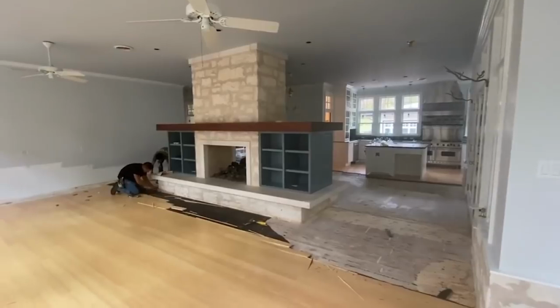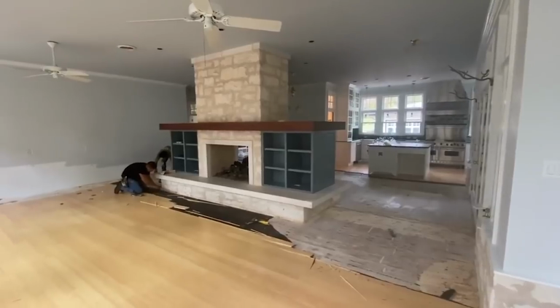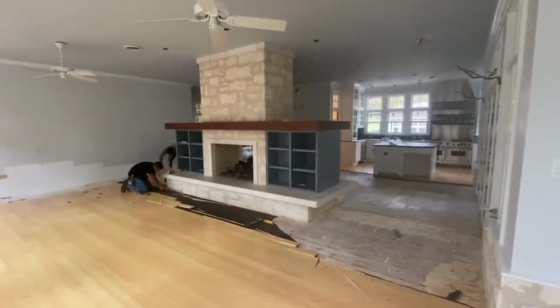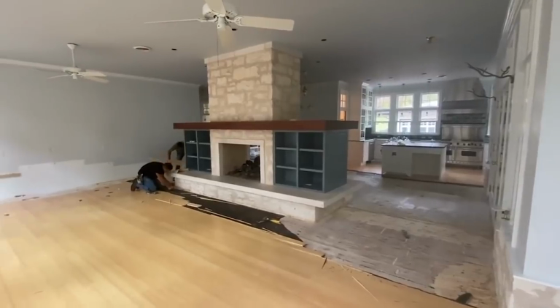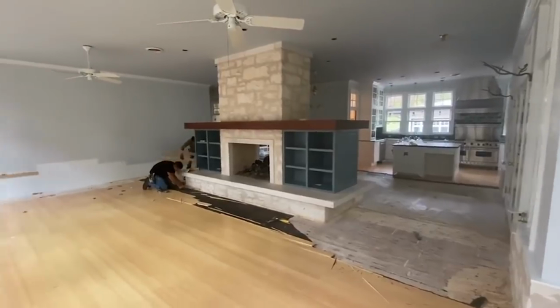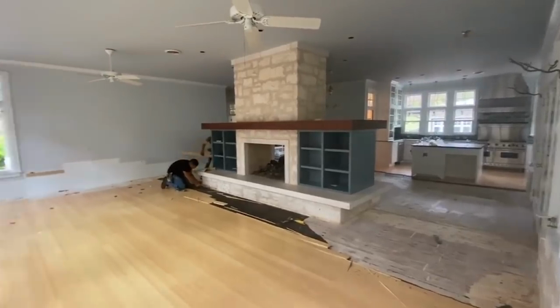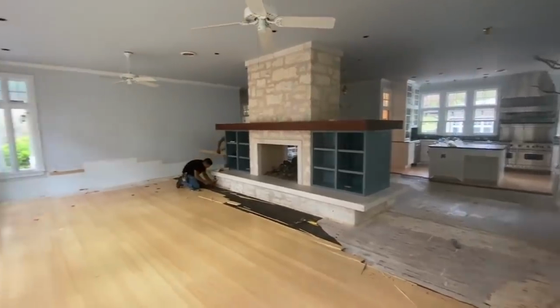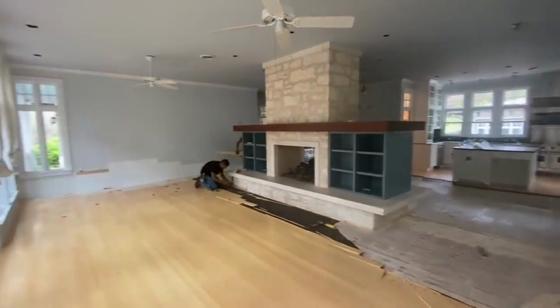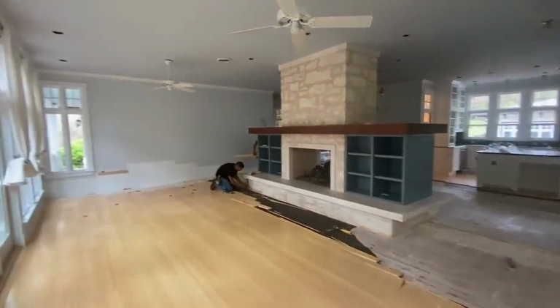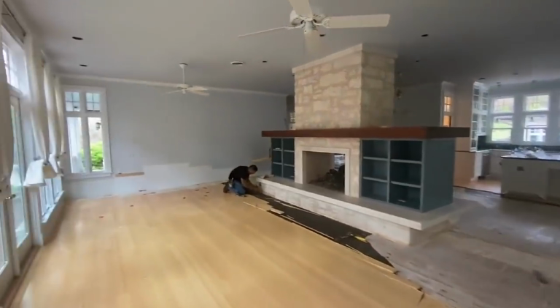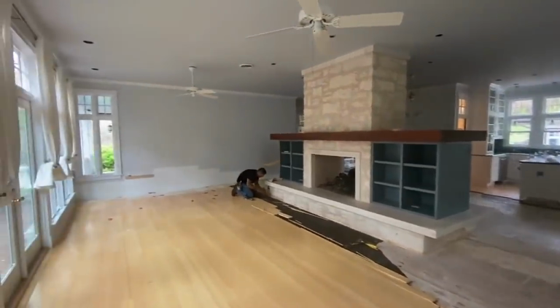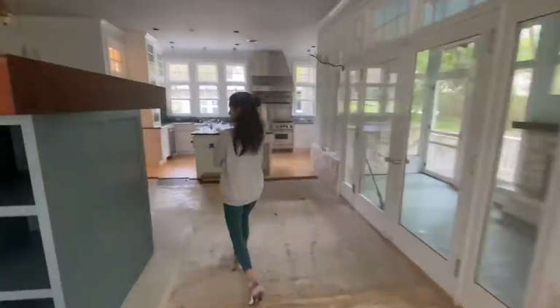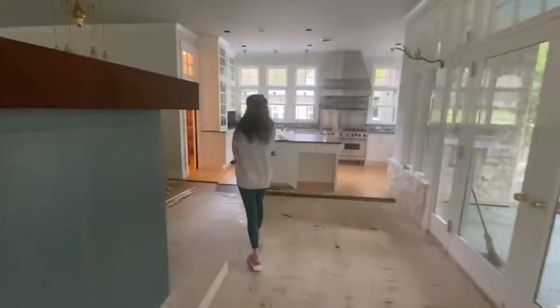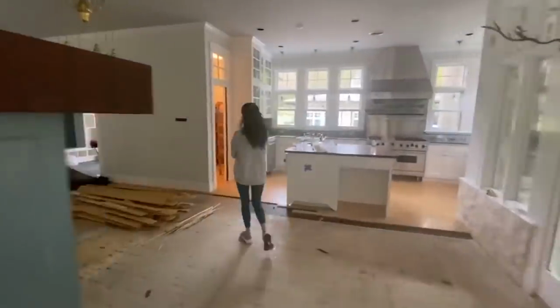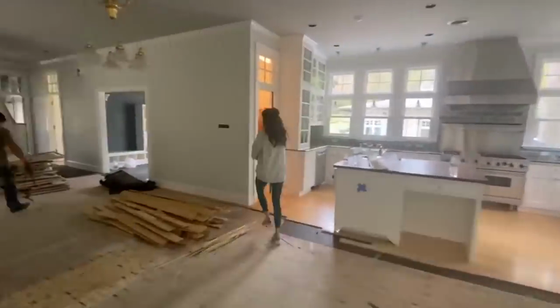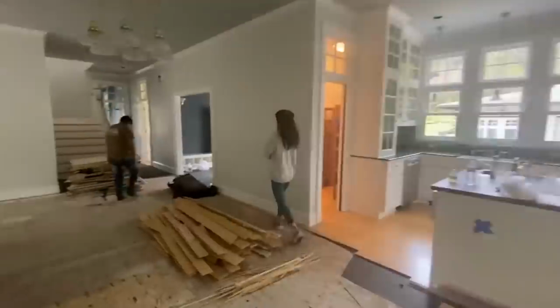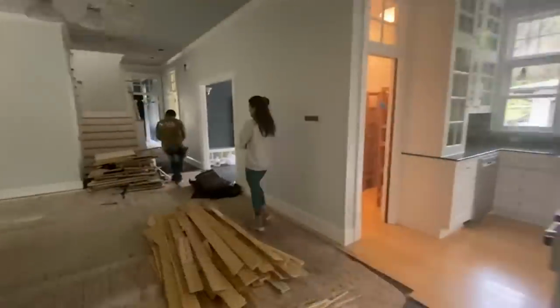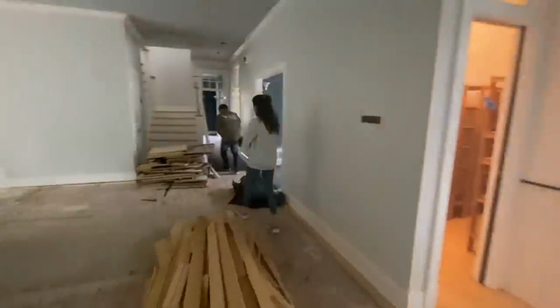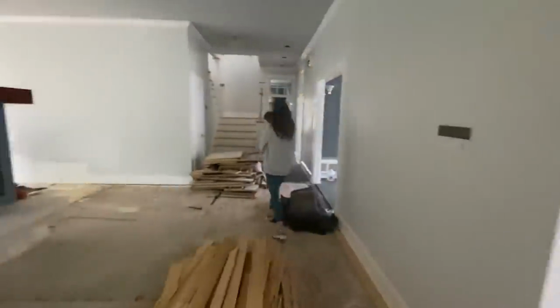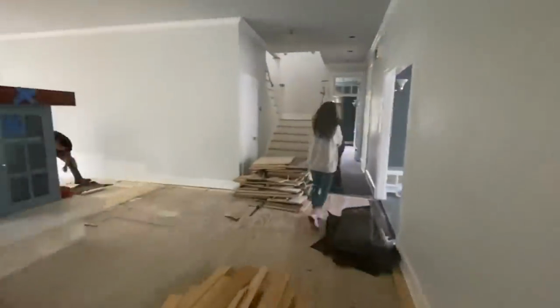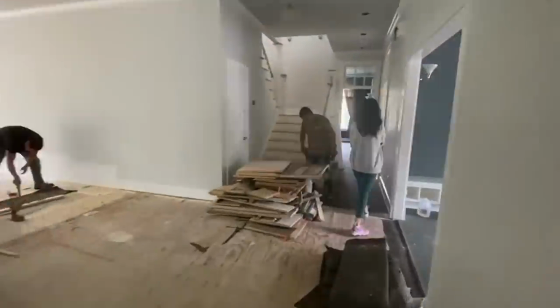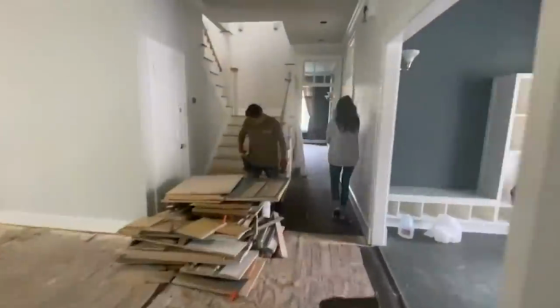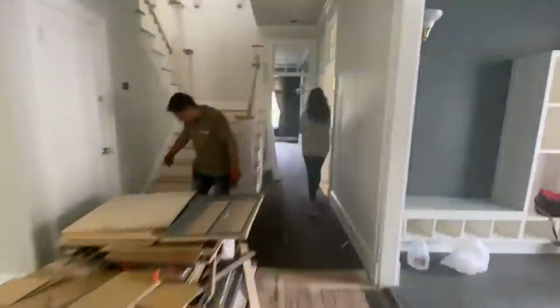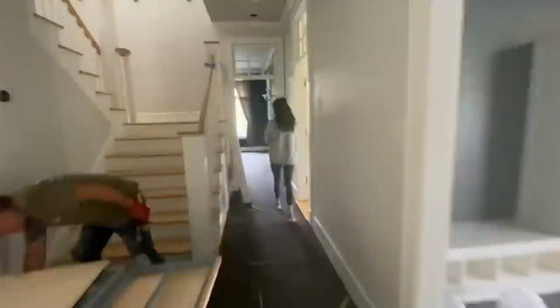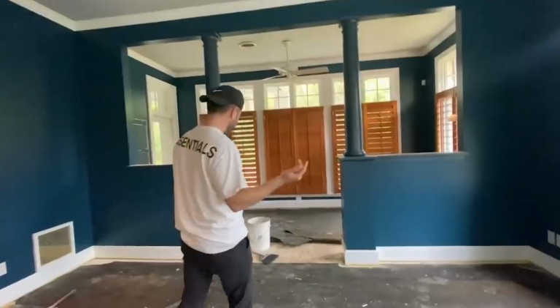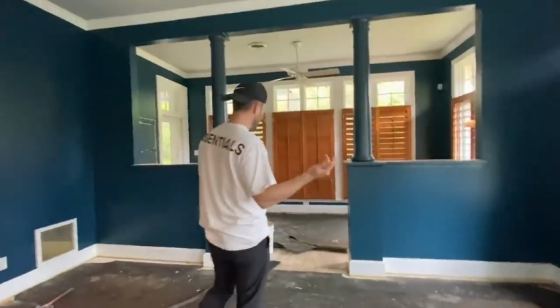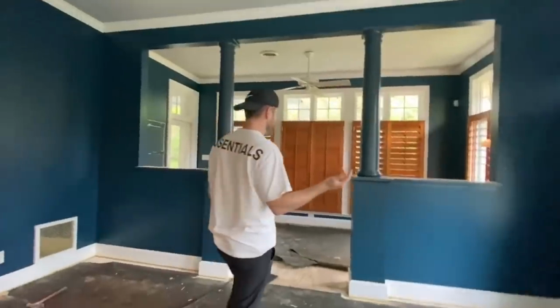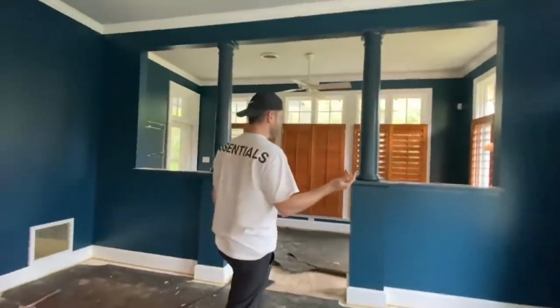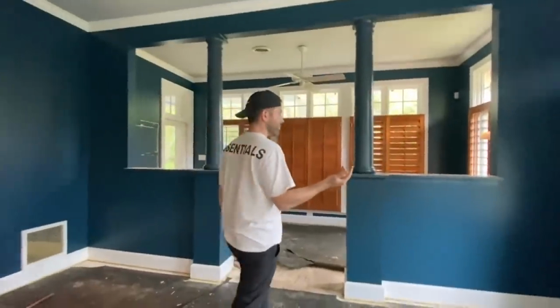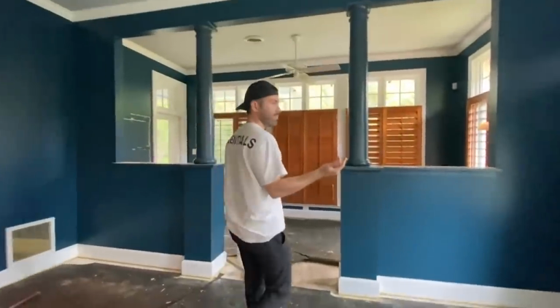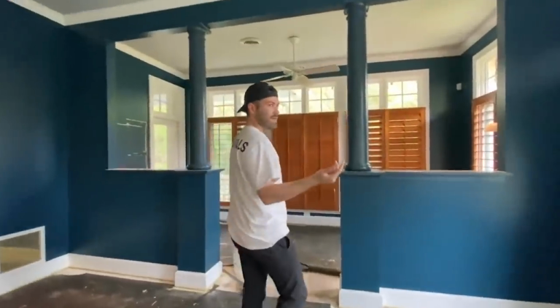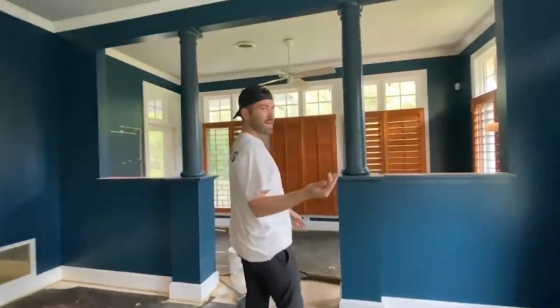Come on, before we go in, let's take a look at what their house looked like just a short time ago.